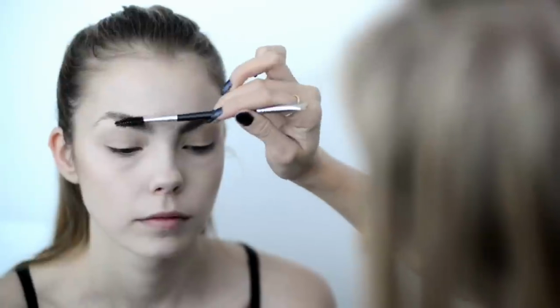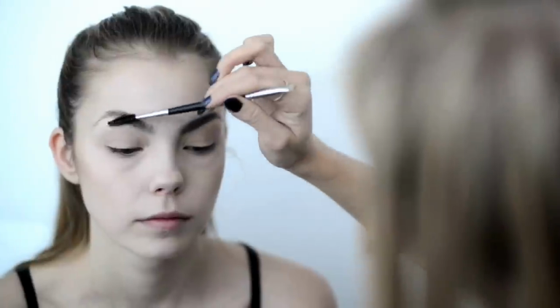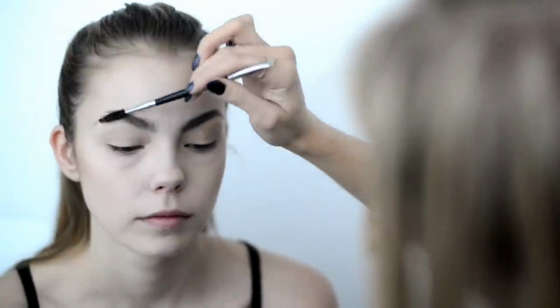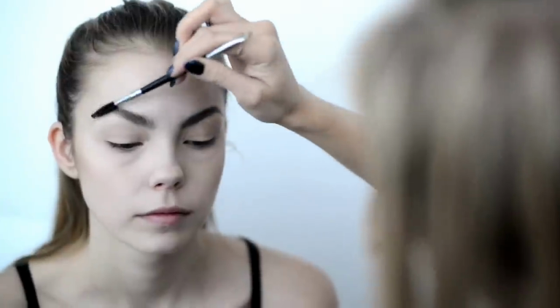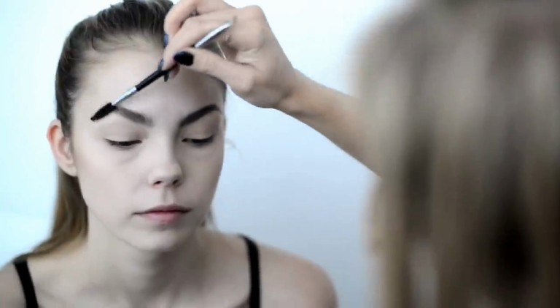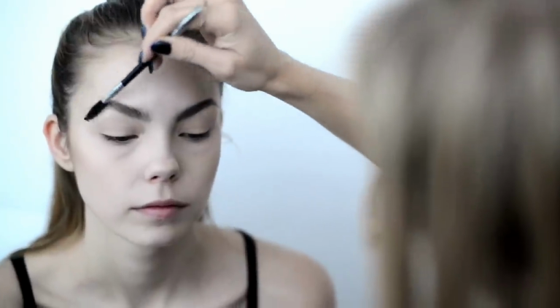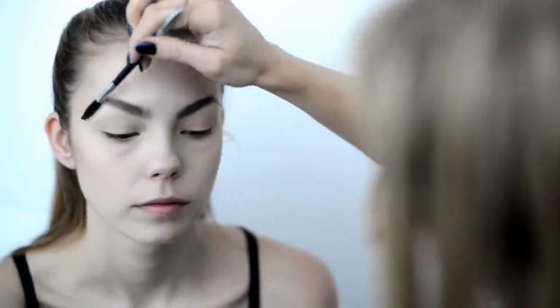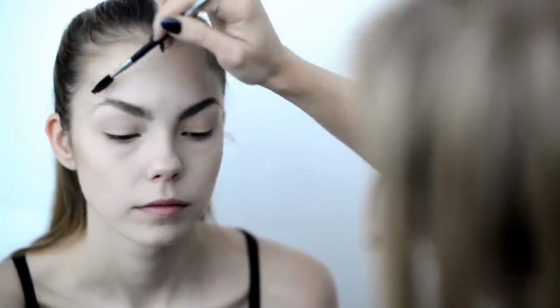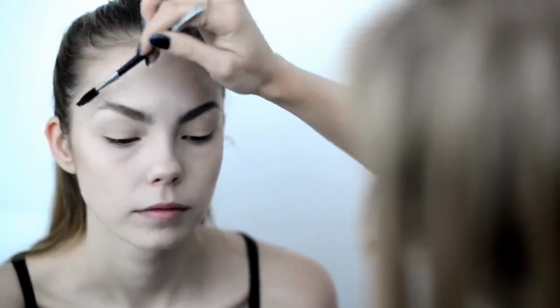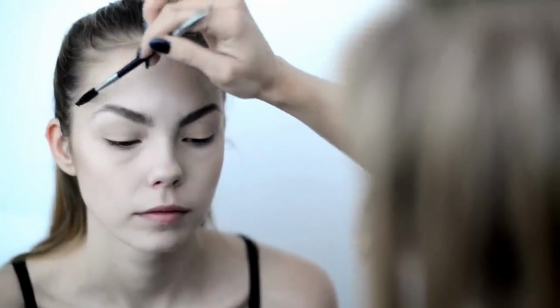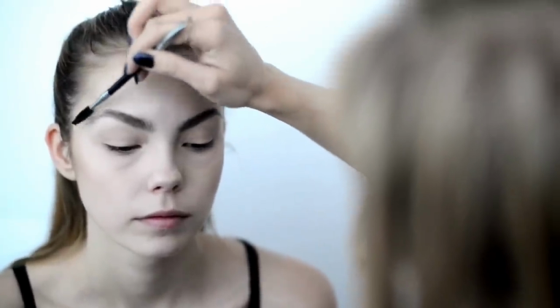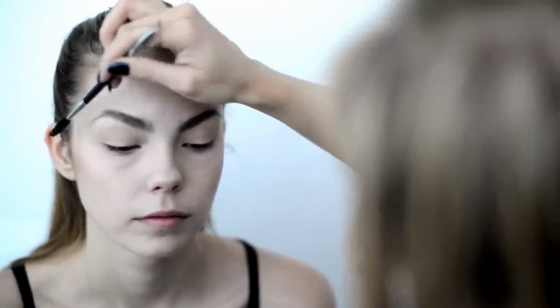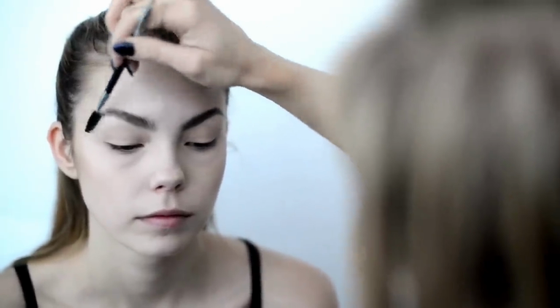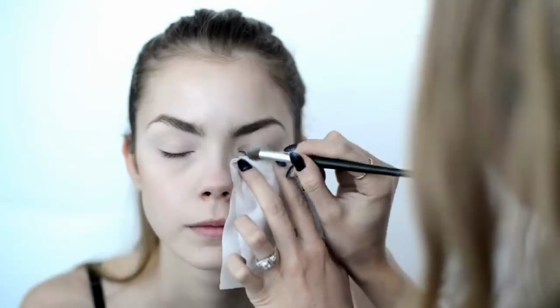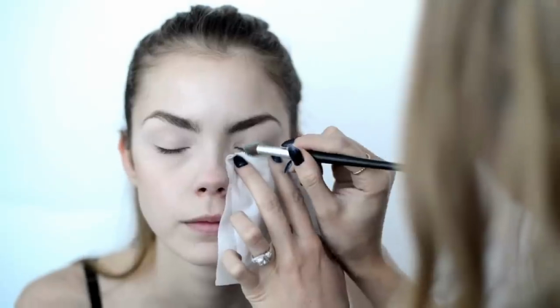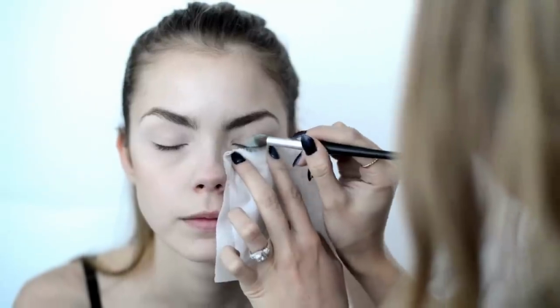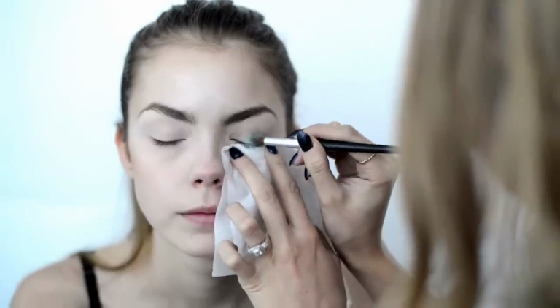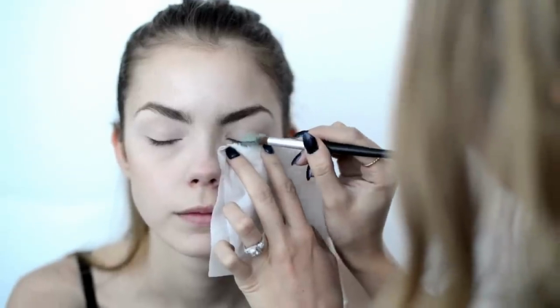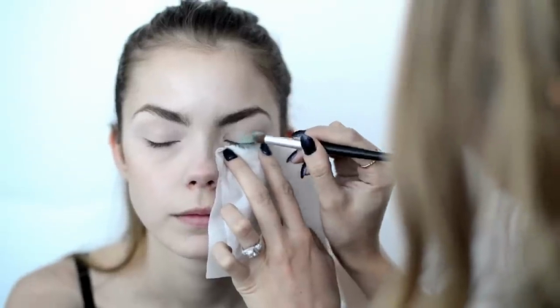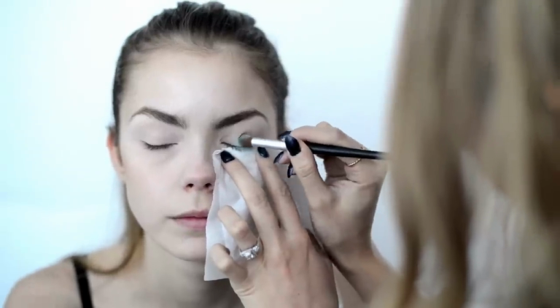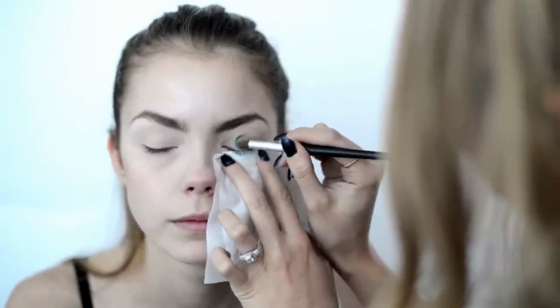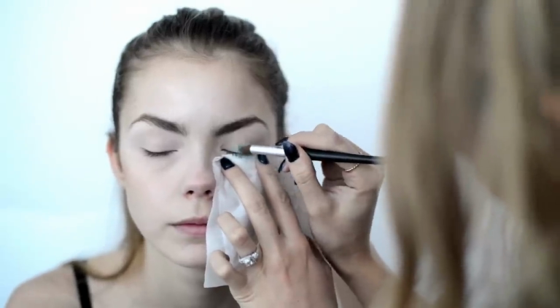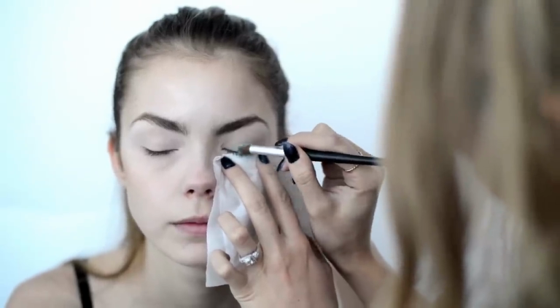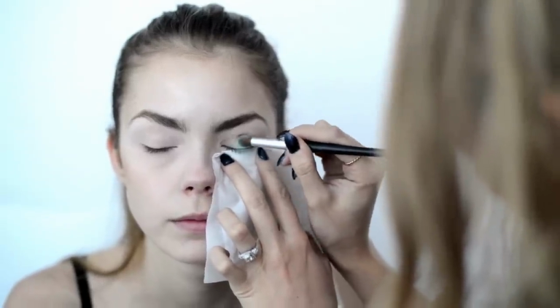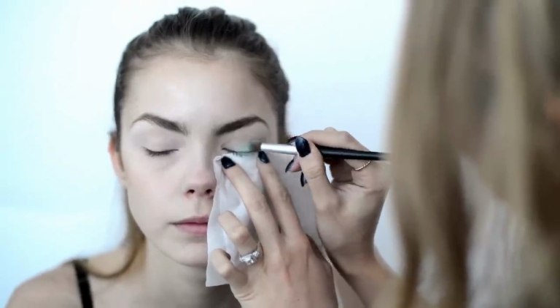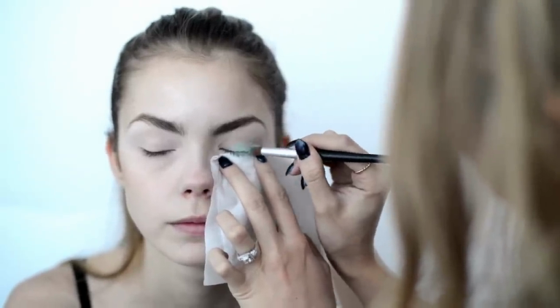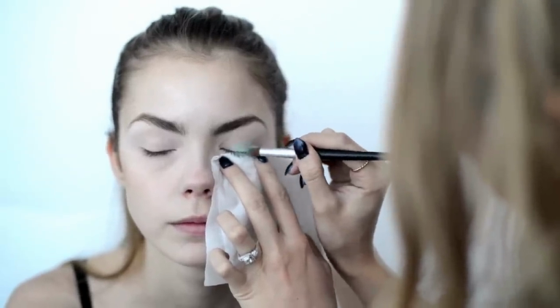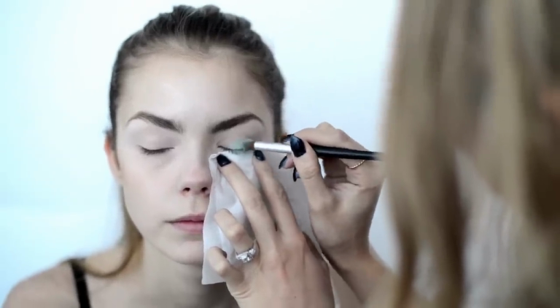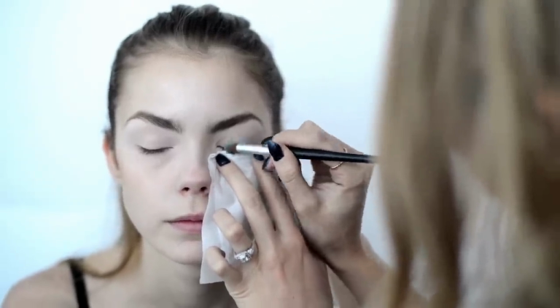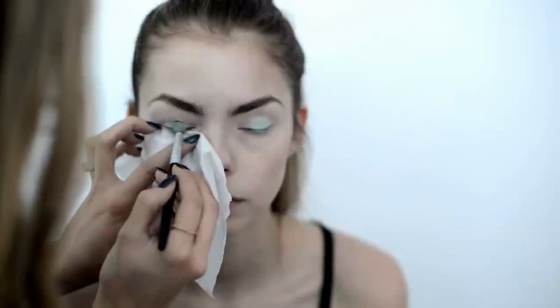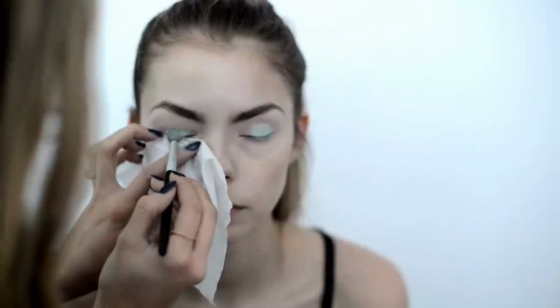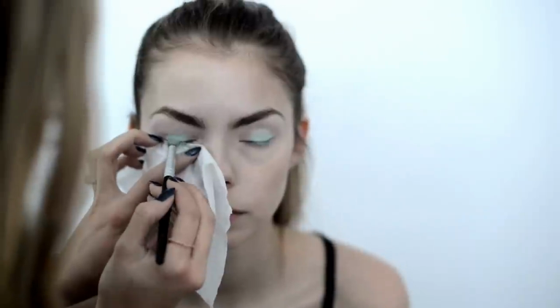Lightly groom the brows upwards with a clear brow gel. Using tapping motions, I'm adding the light aqua color to the center of the lid.